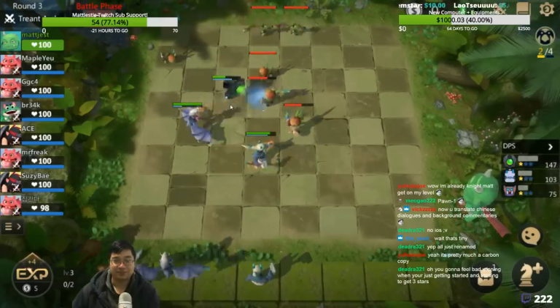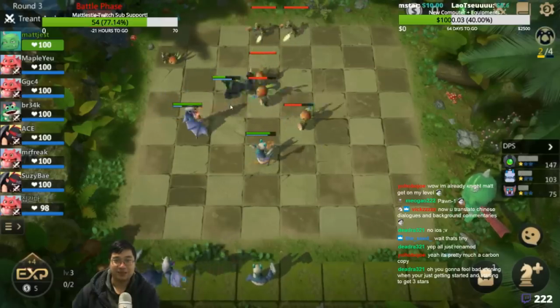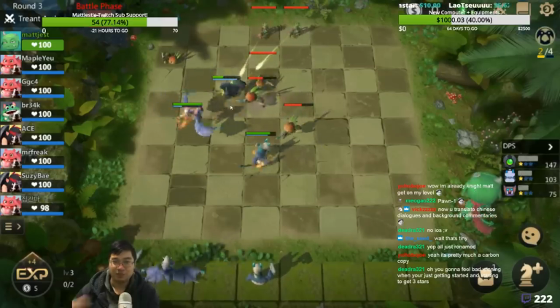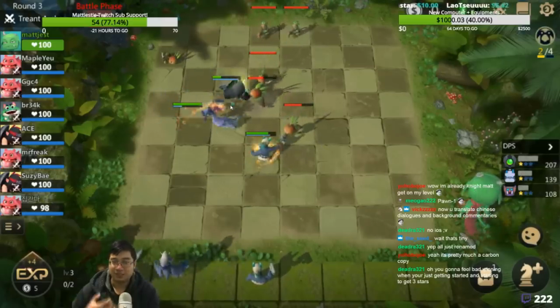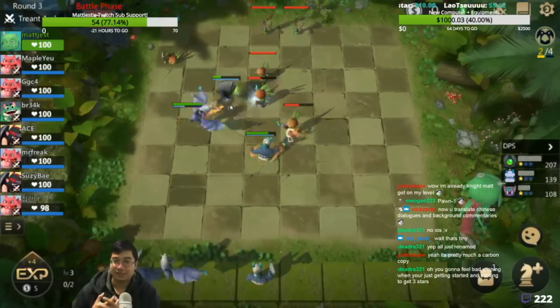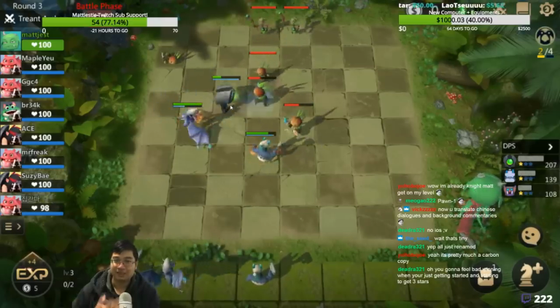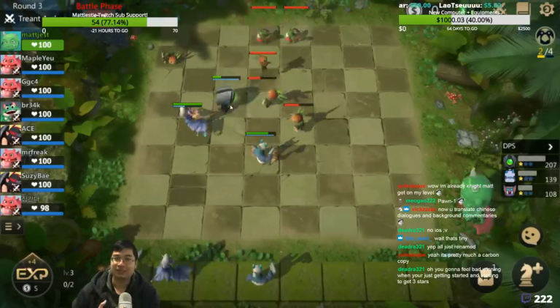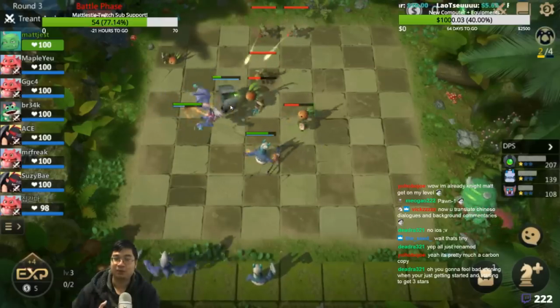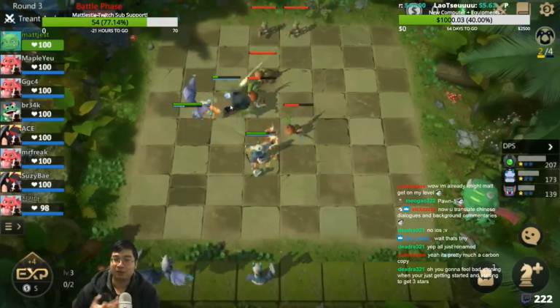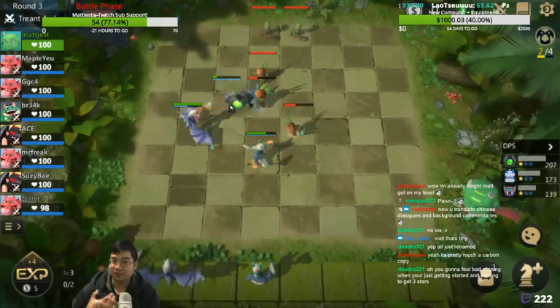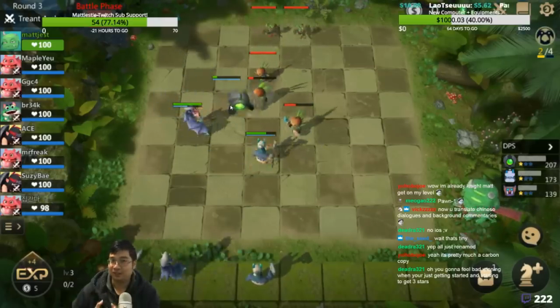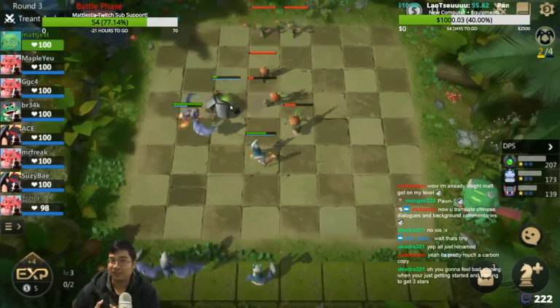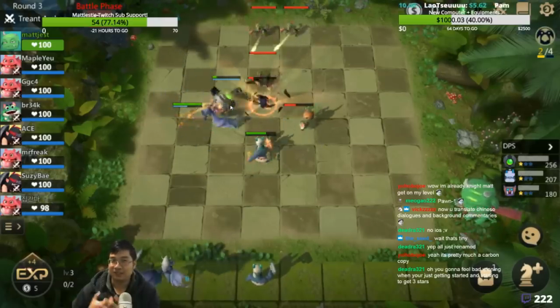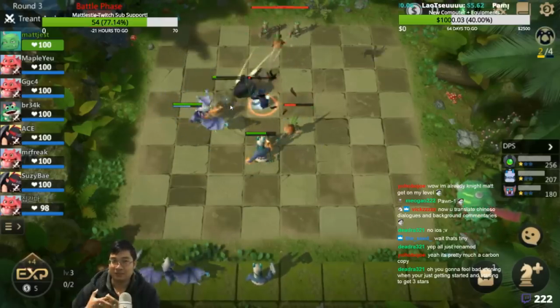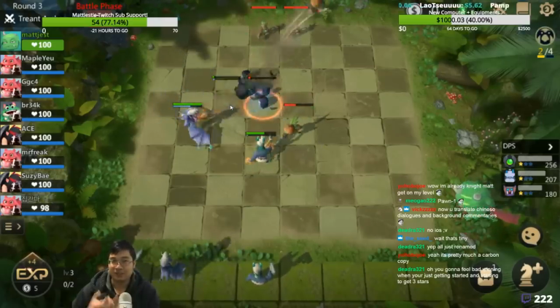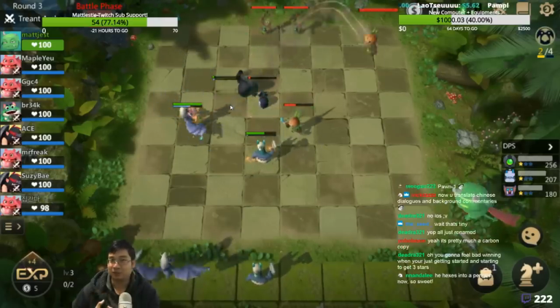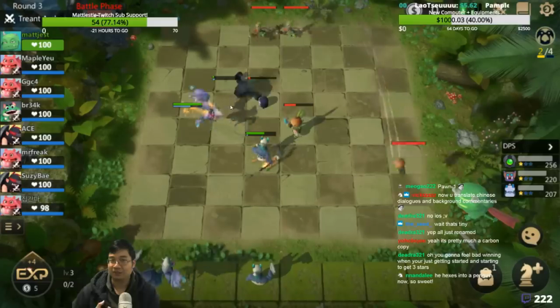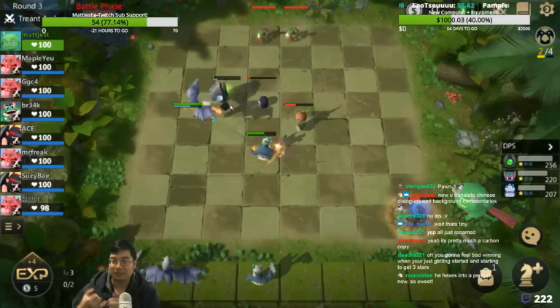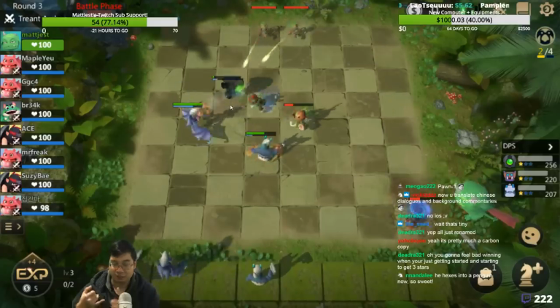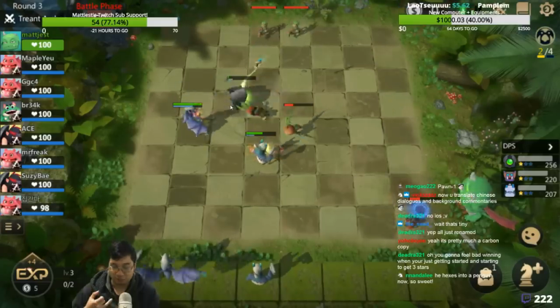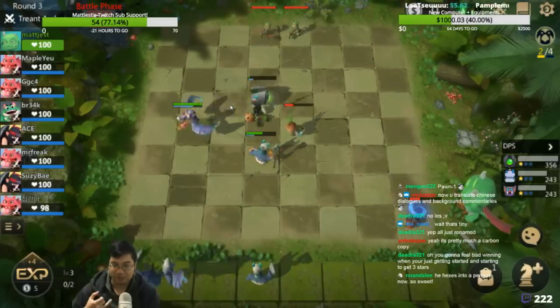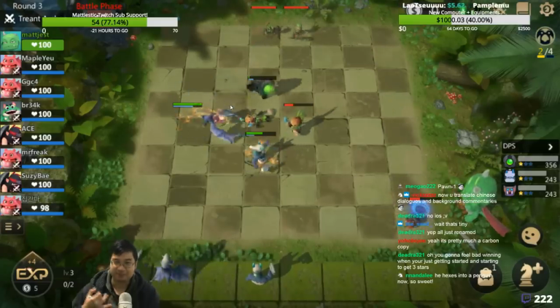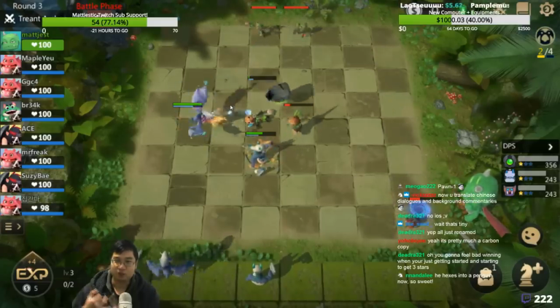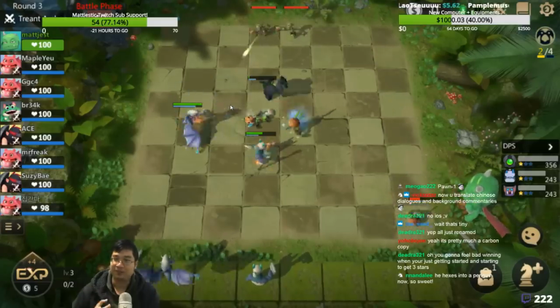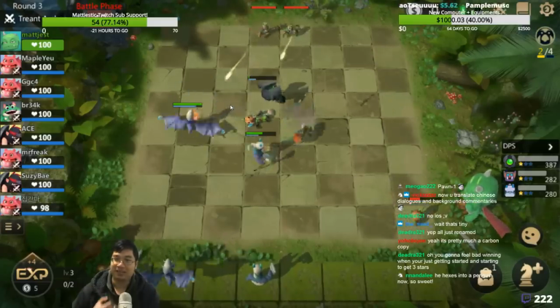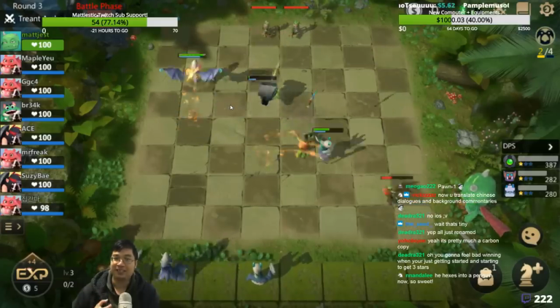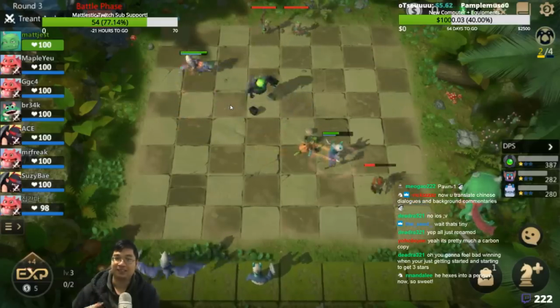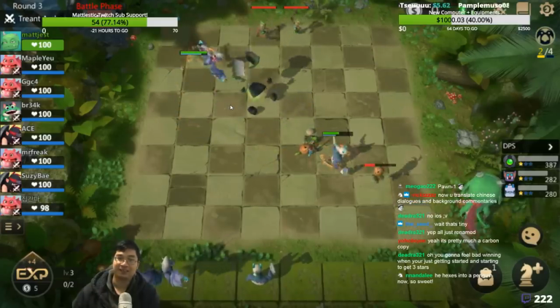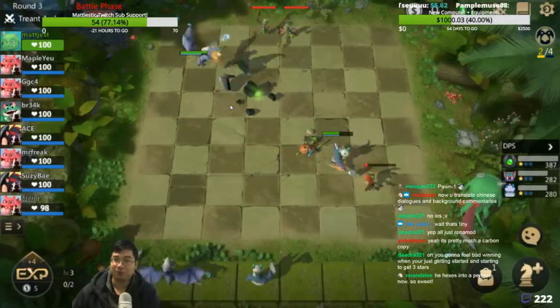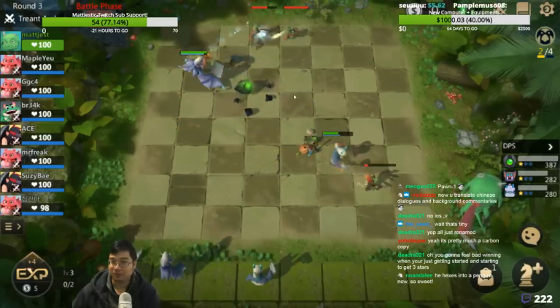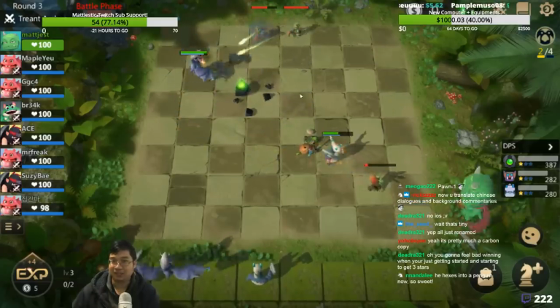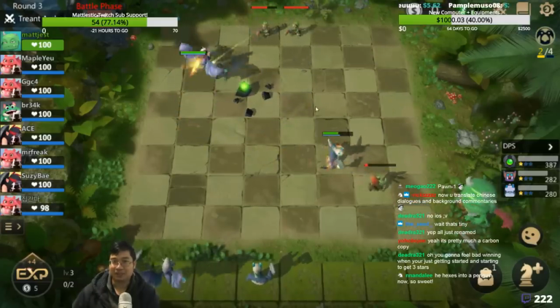At the start, you want a synergy that is very strong. Elemental is one, Goblins, Undead. Warrior is okay as well. Lots of our friends will be starting new so let's start with them.